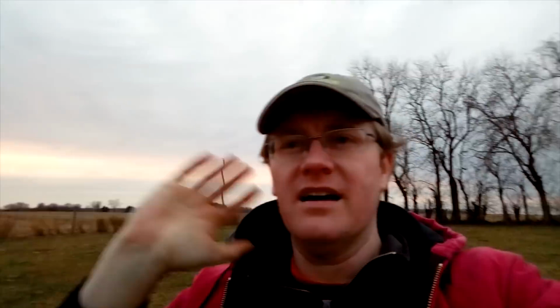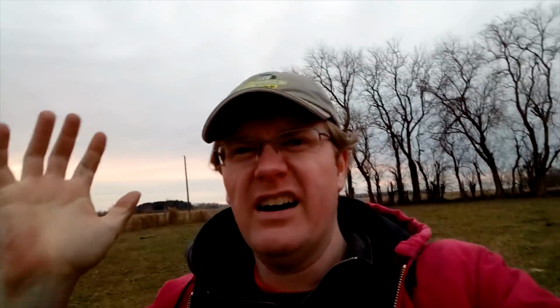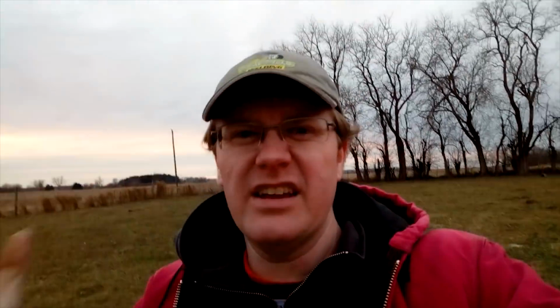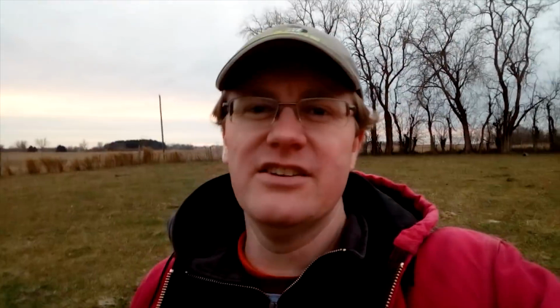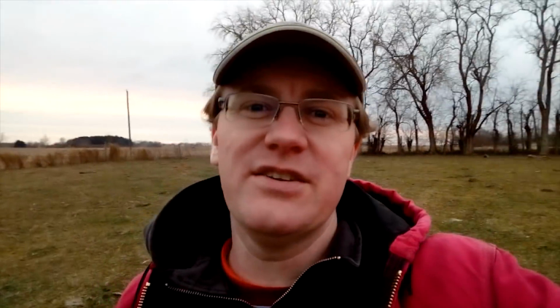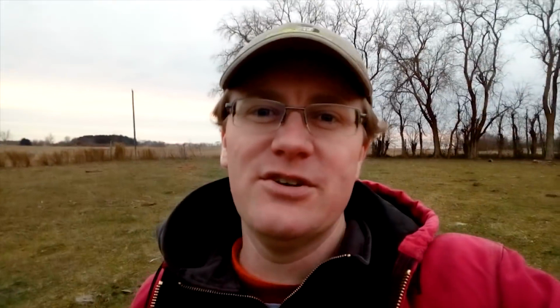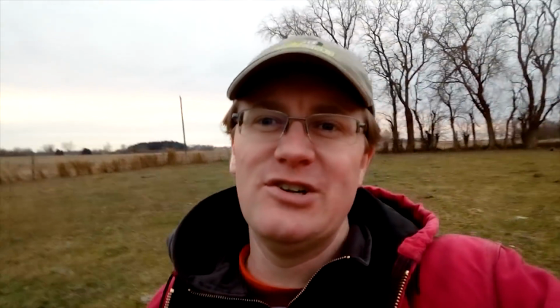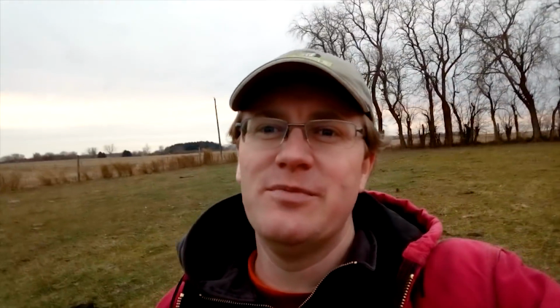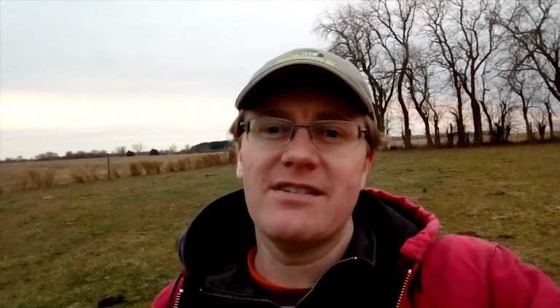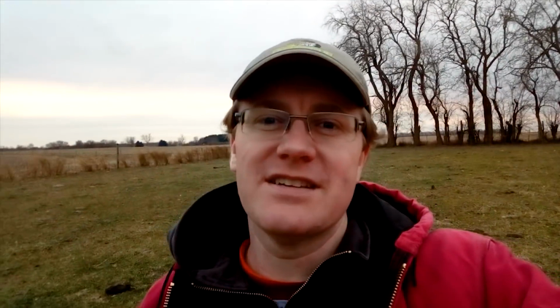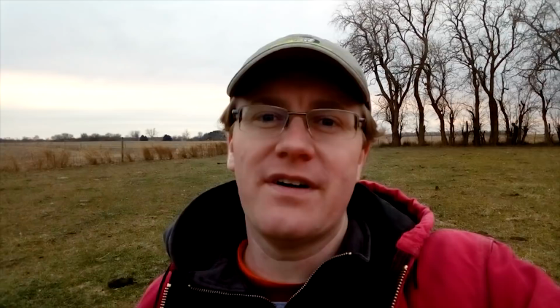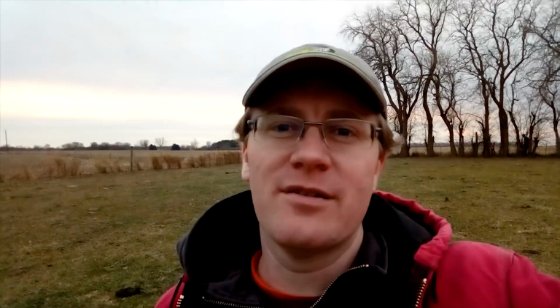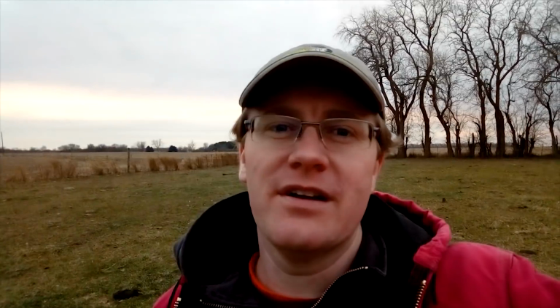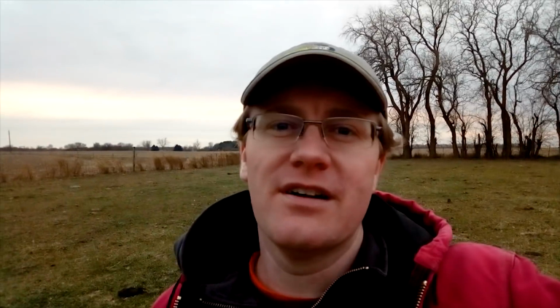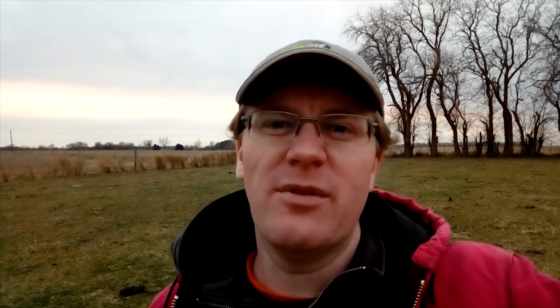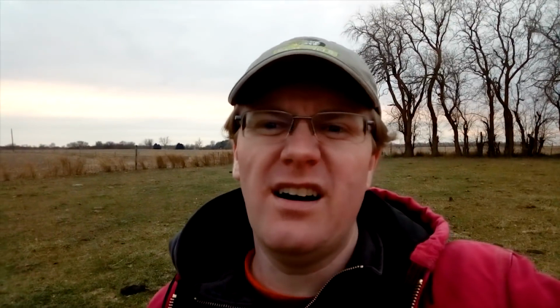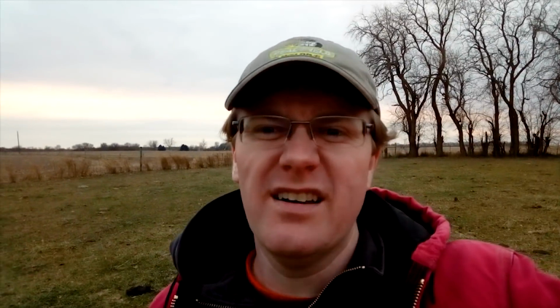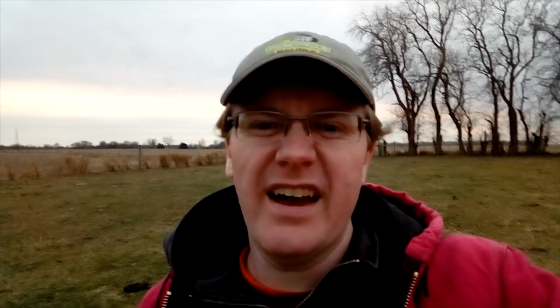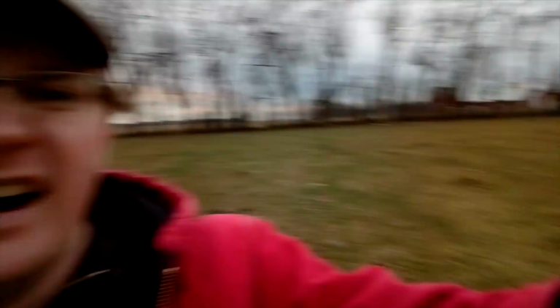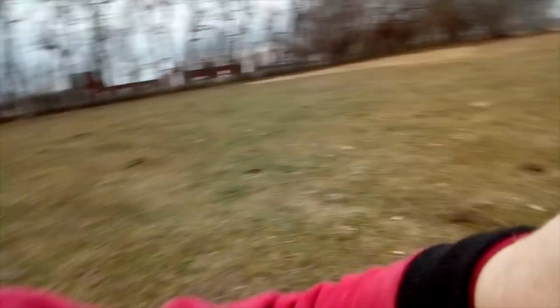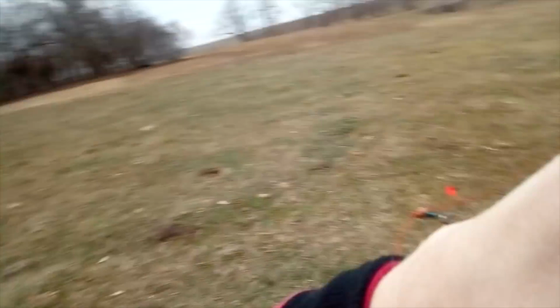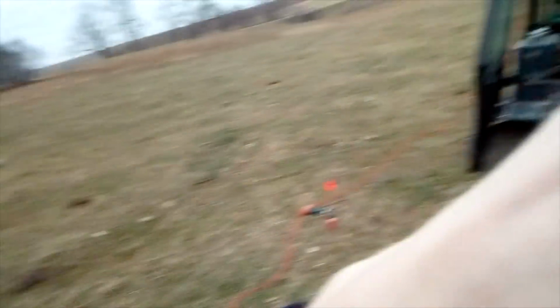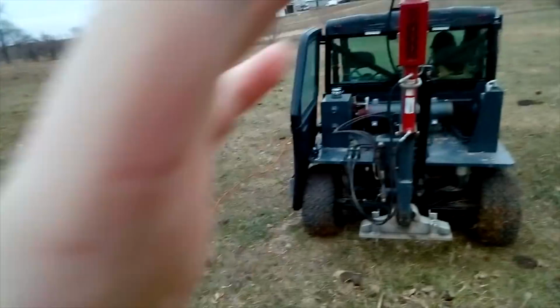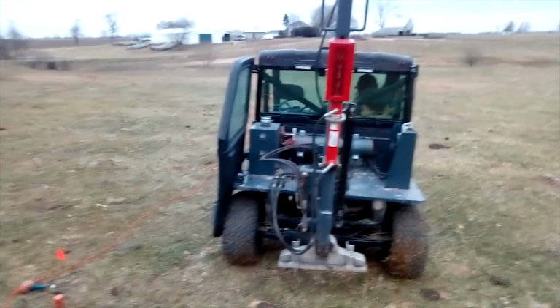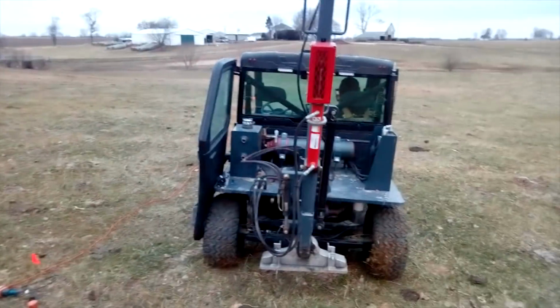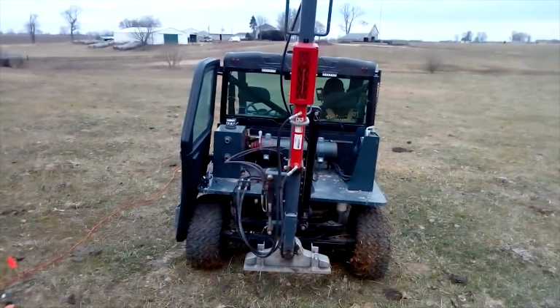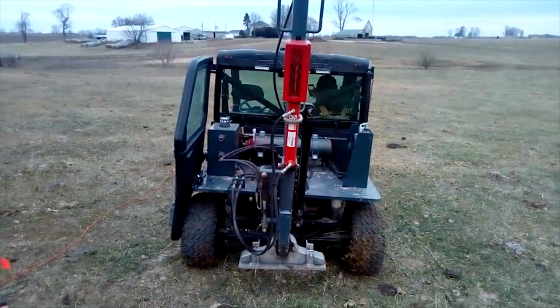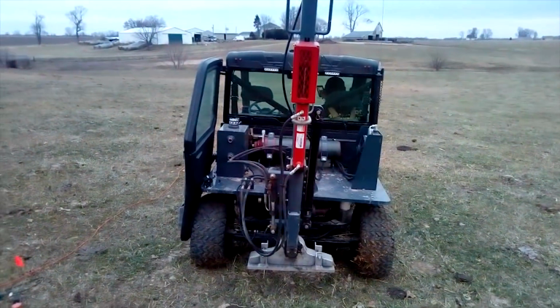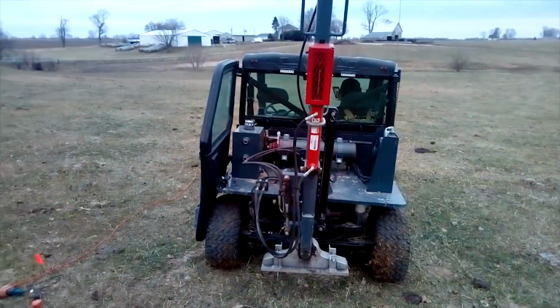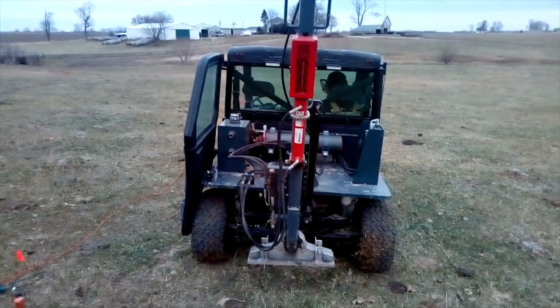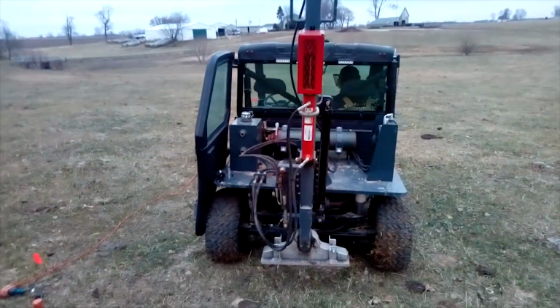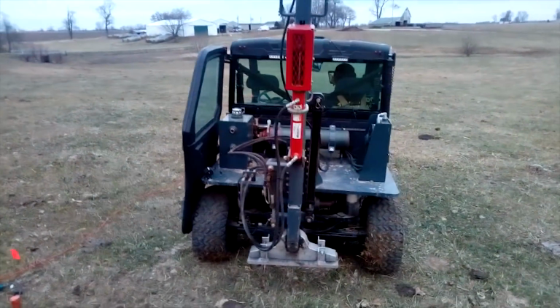Howdy, YouTube! Darlington here. This is a weight drop.